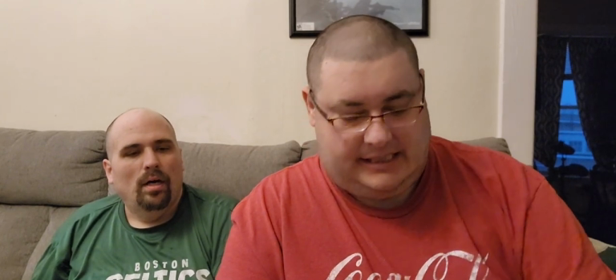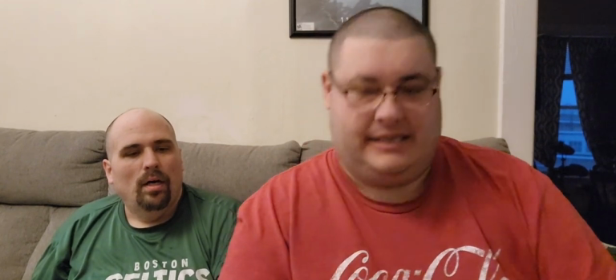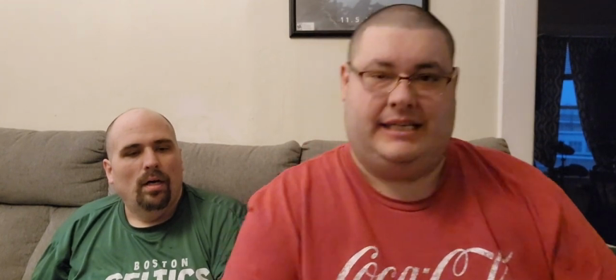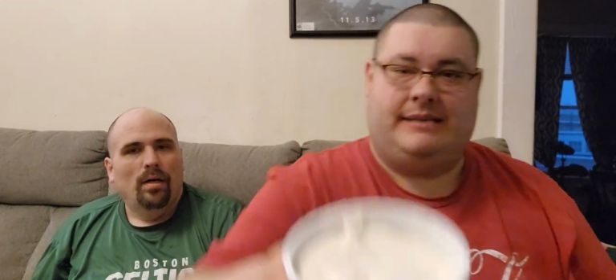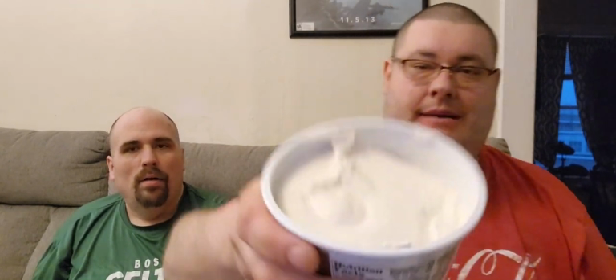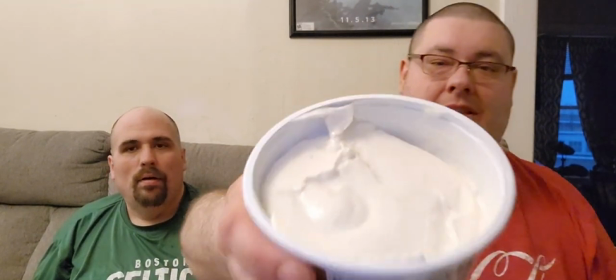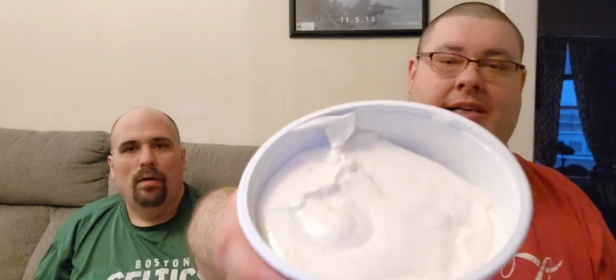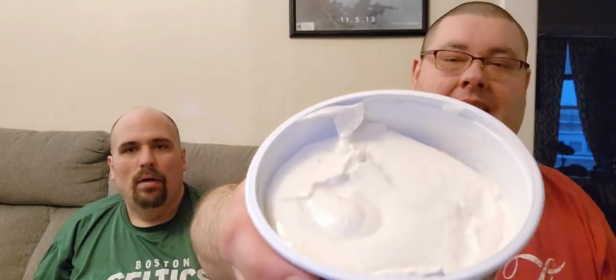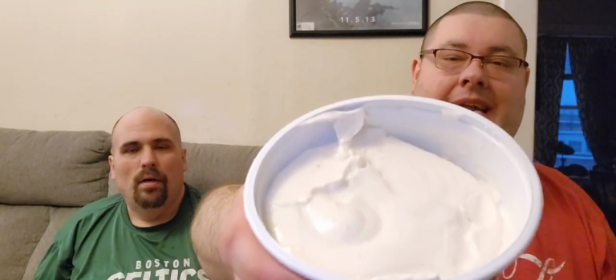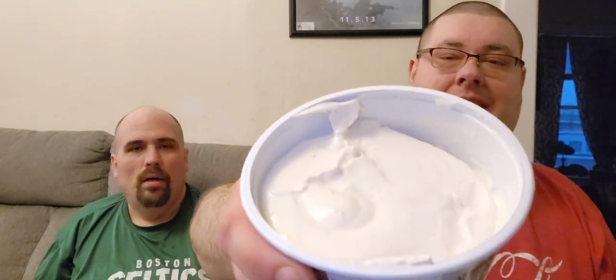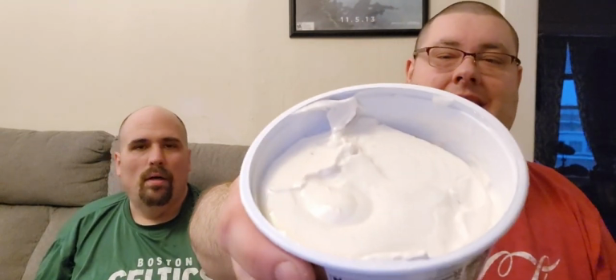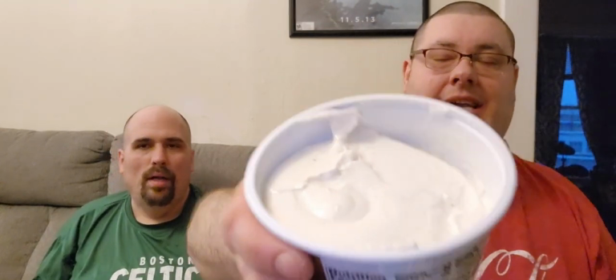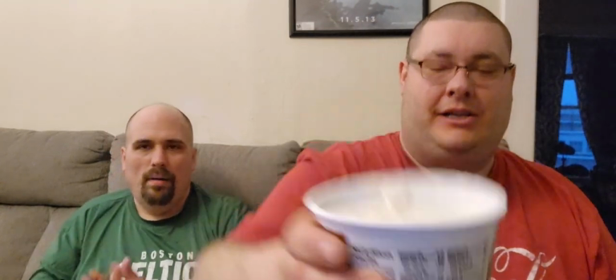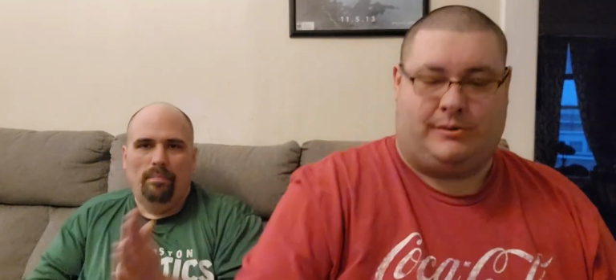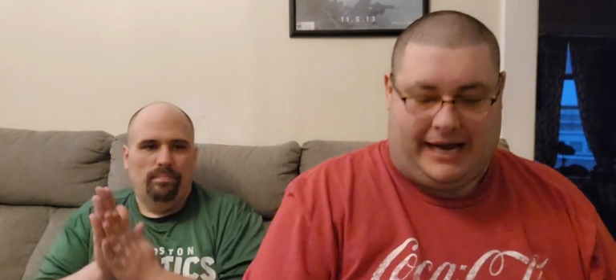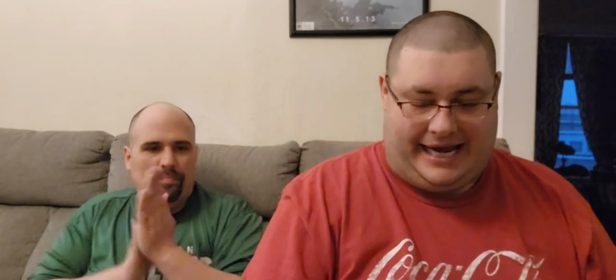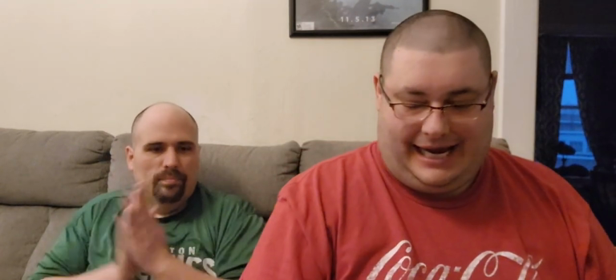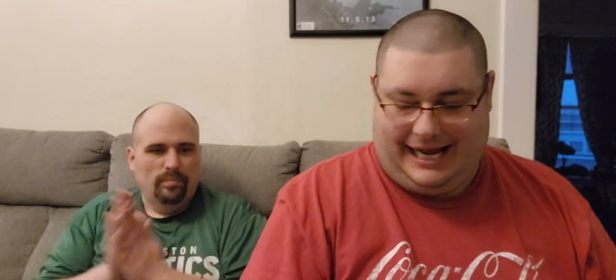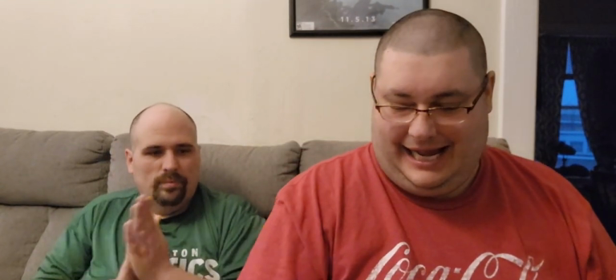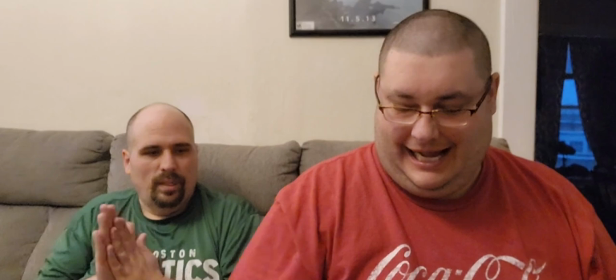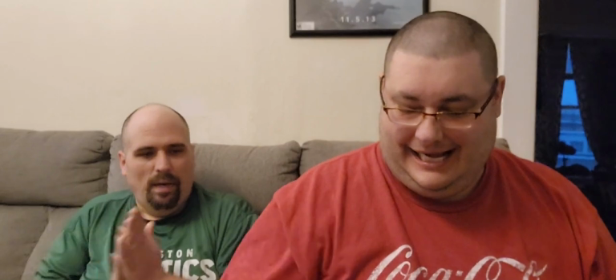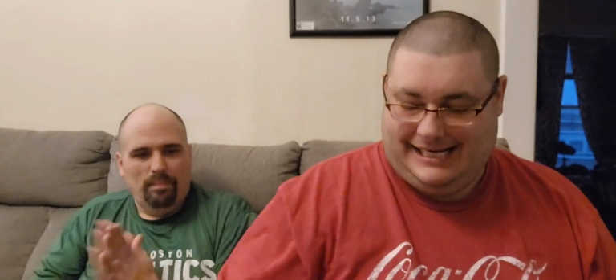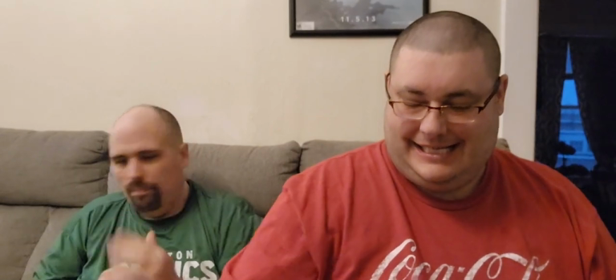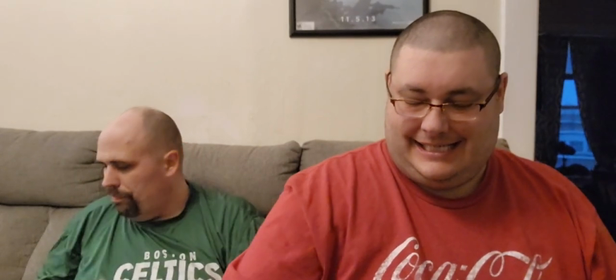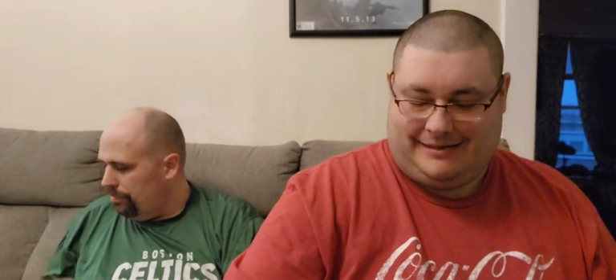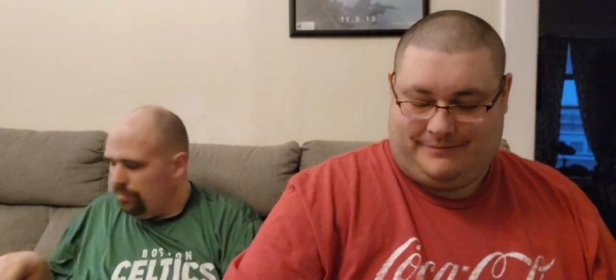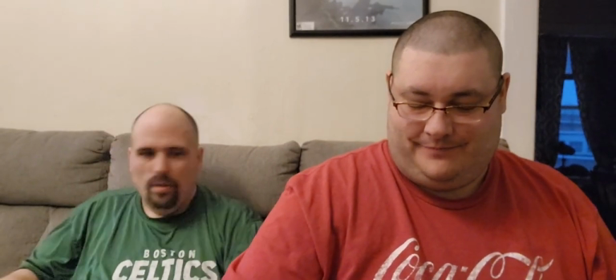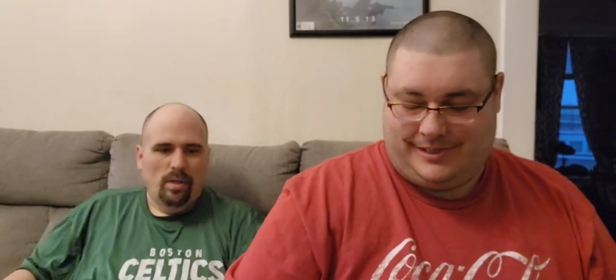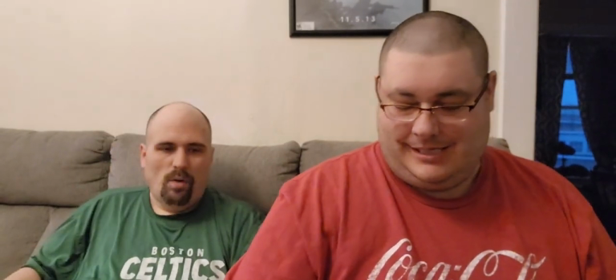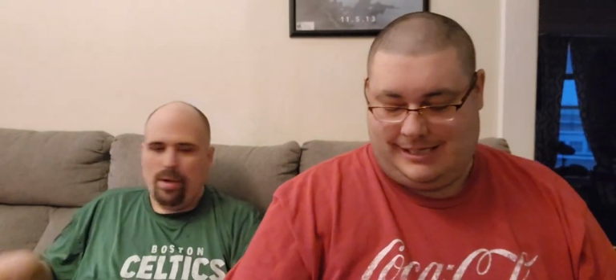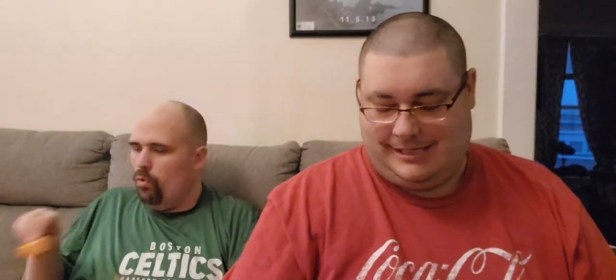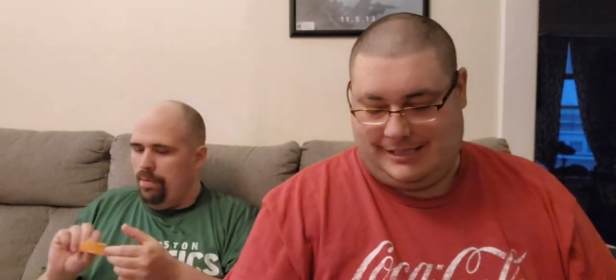So this is what it looks like. It looks white. It's a white cream.